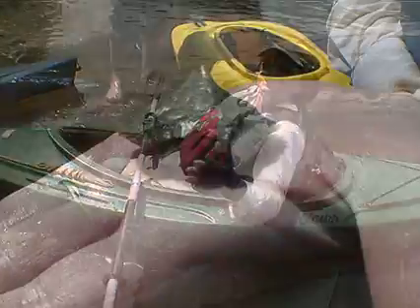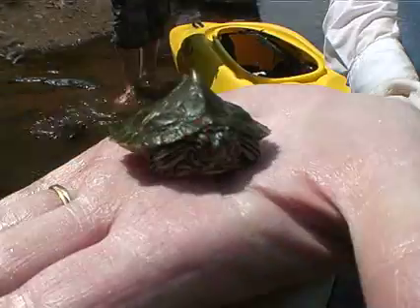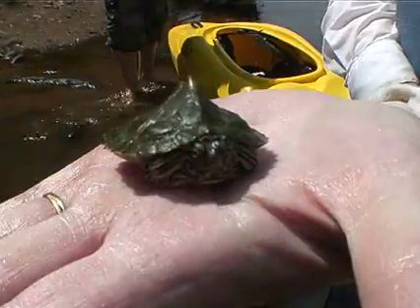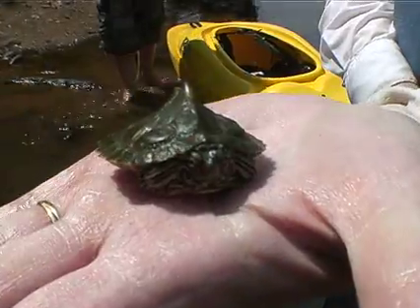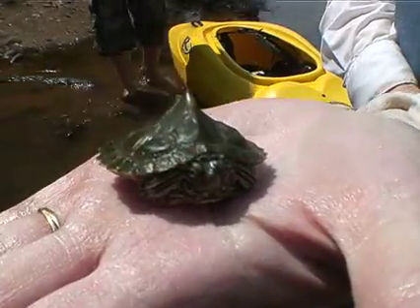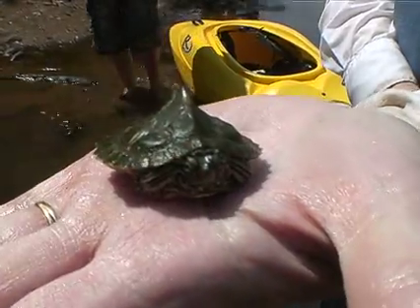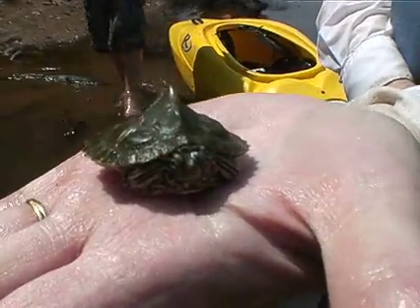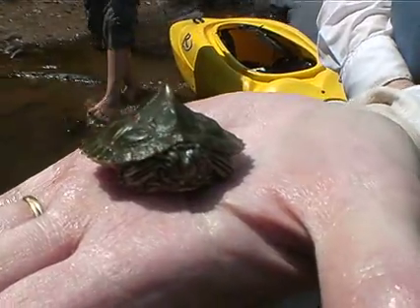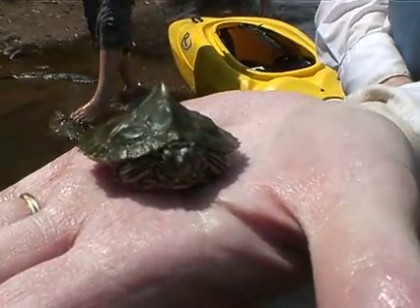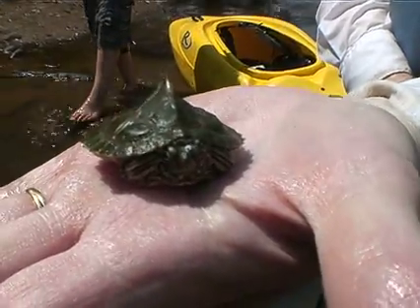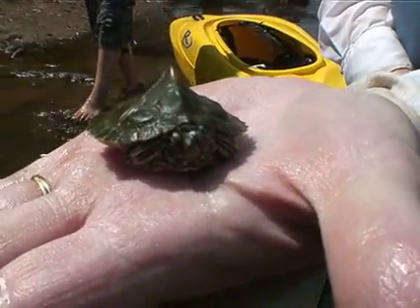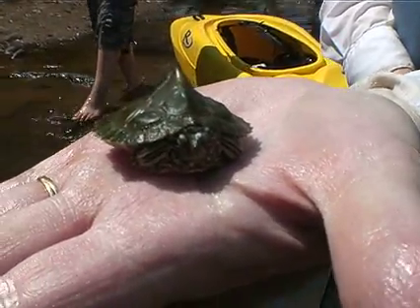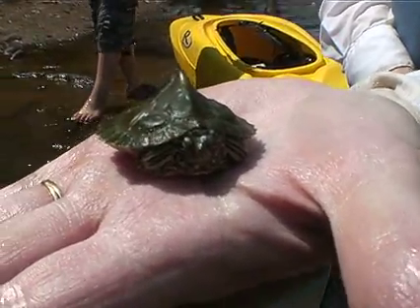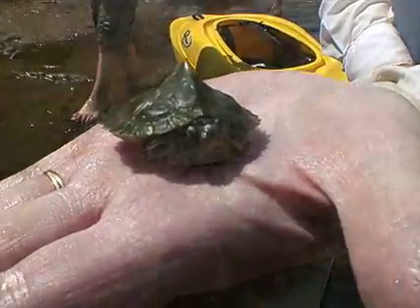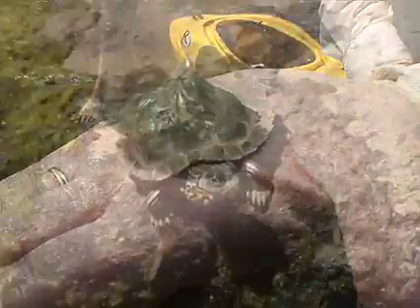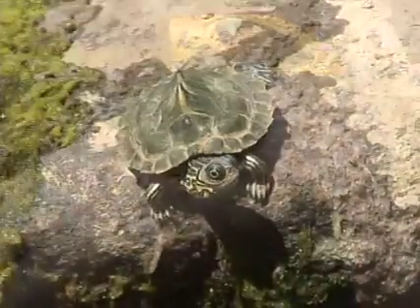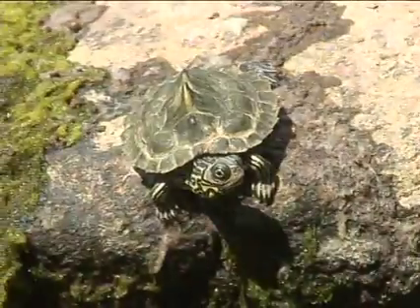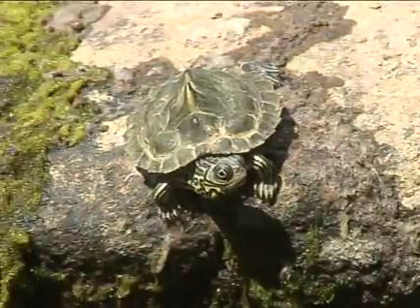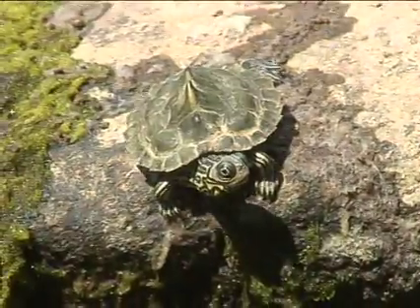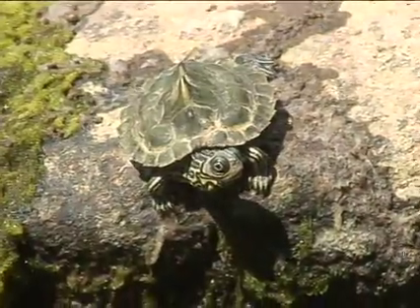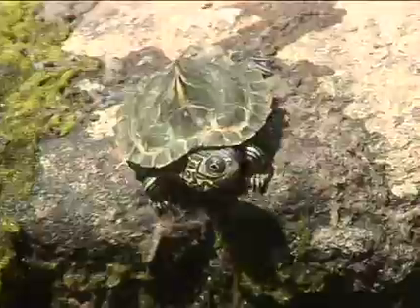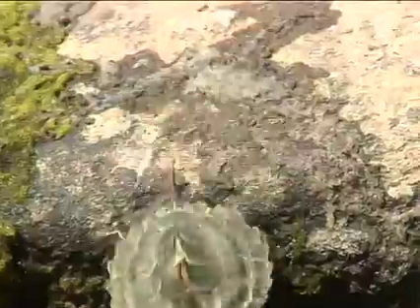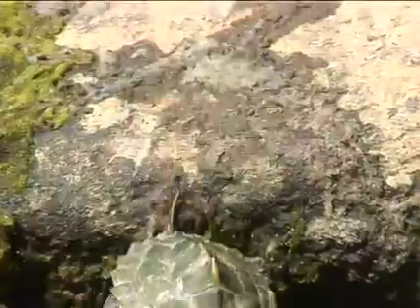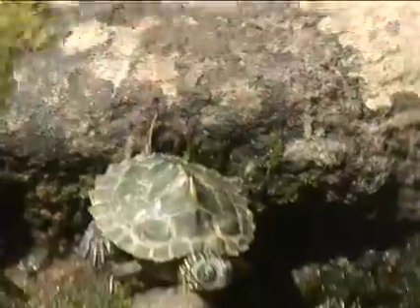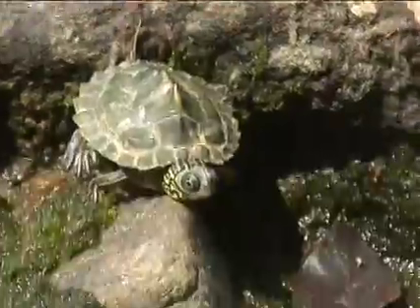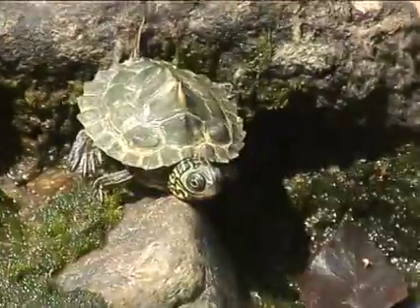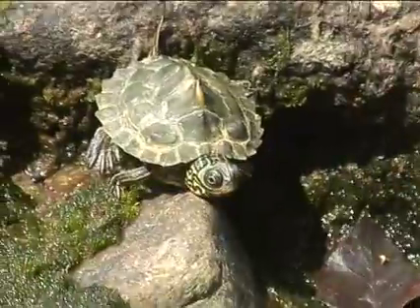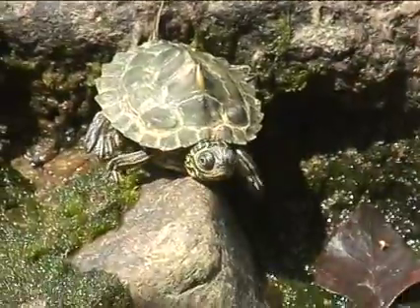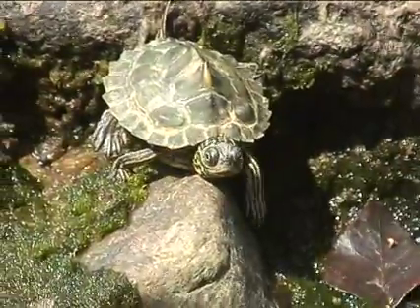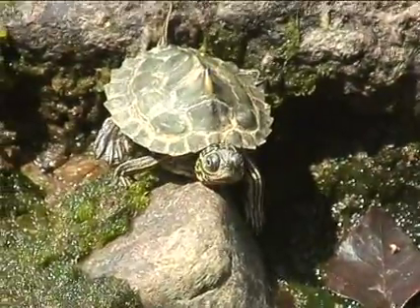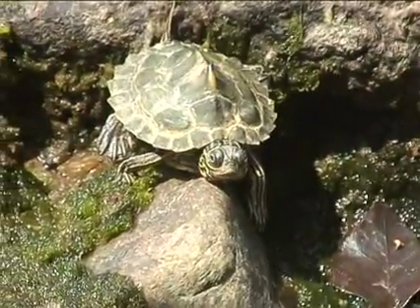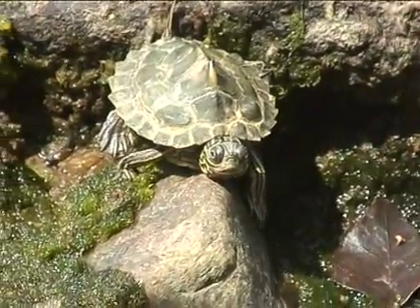So what do we have here? It's a Barber's Map Turtle. They're unique to the Flint River system.